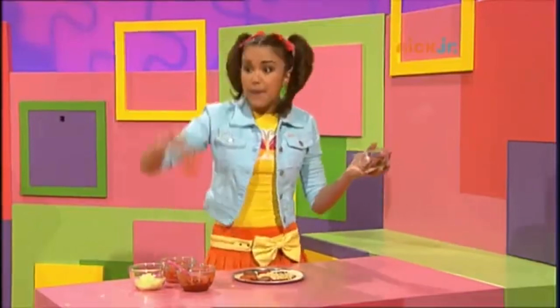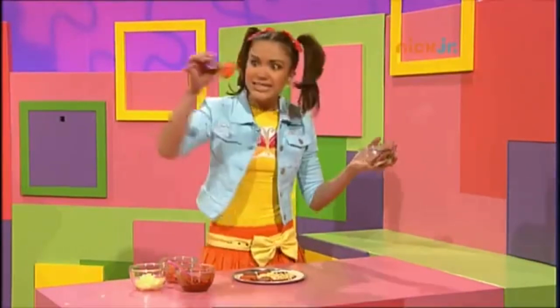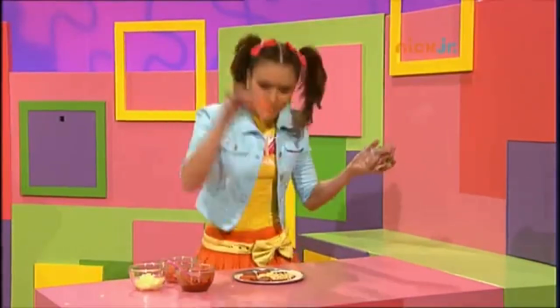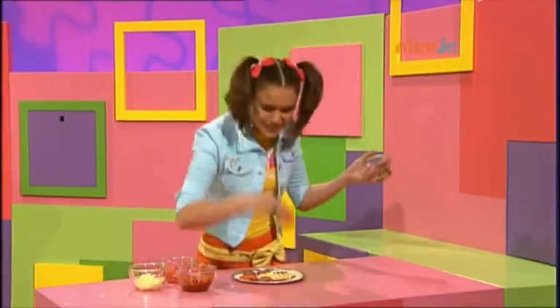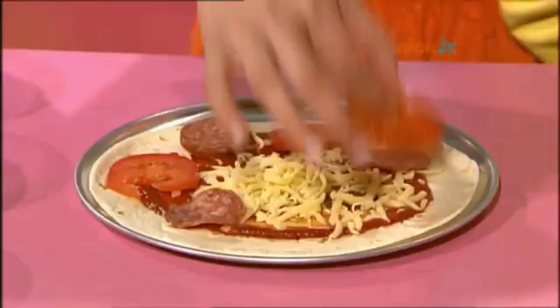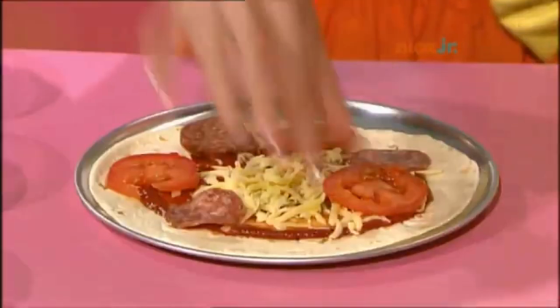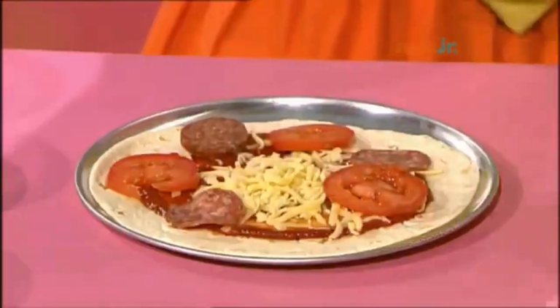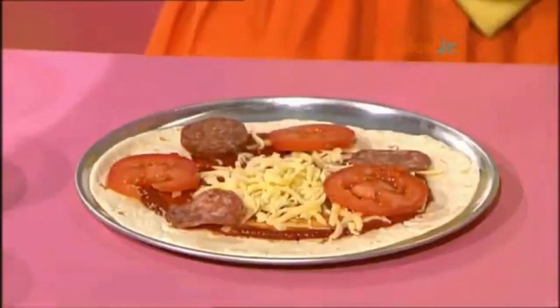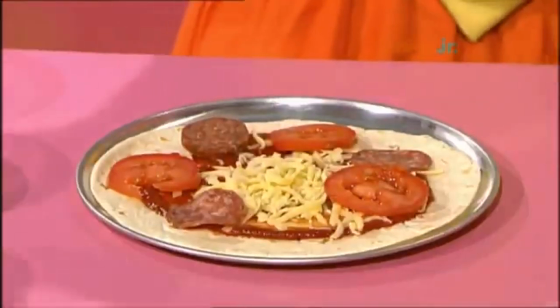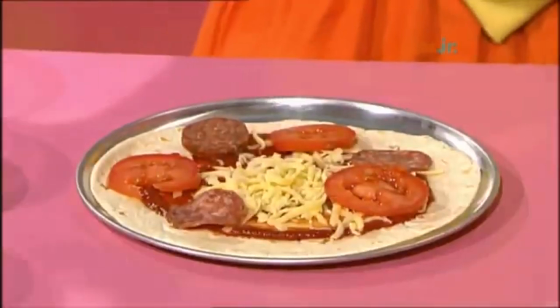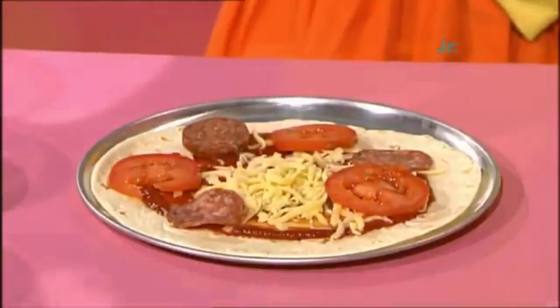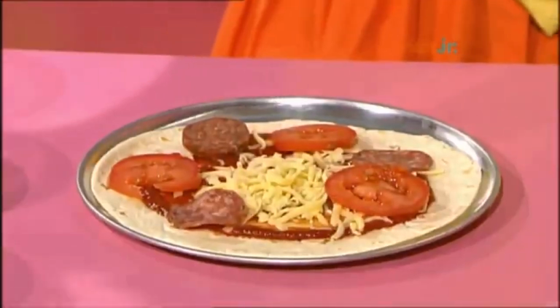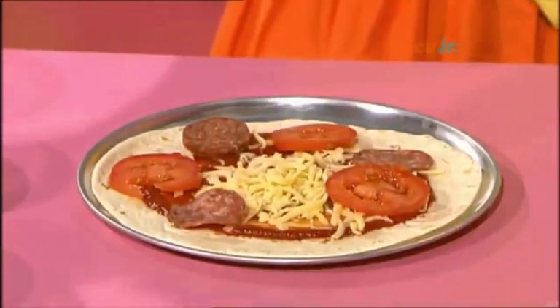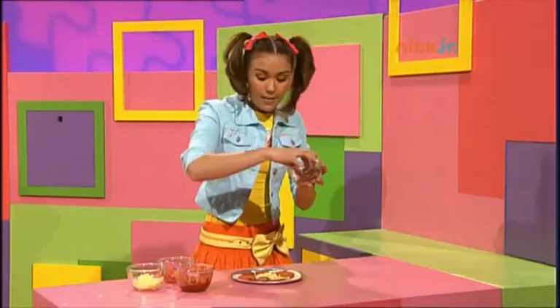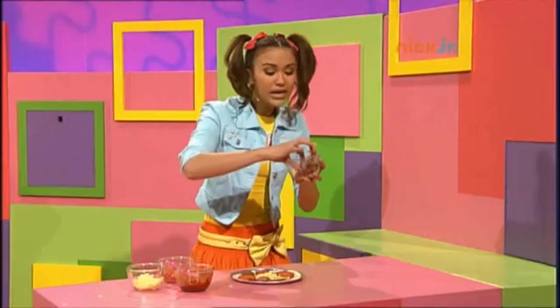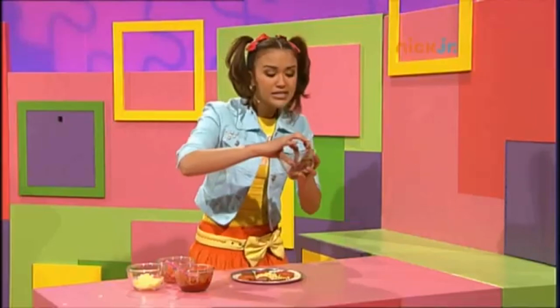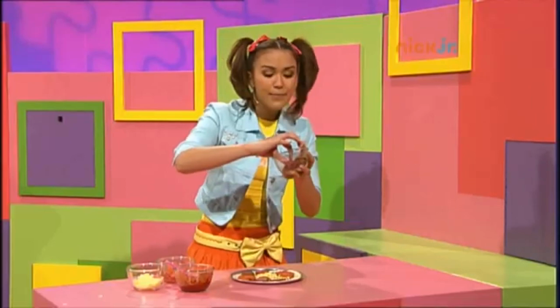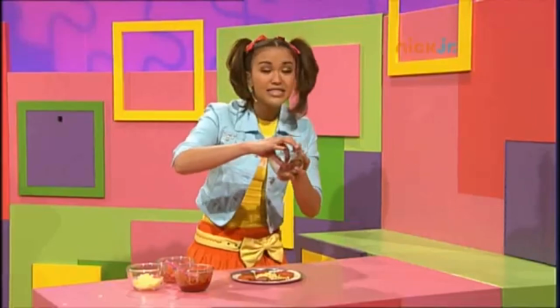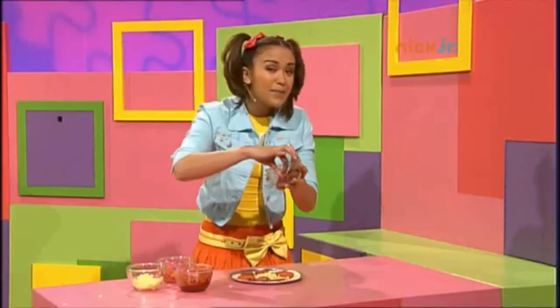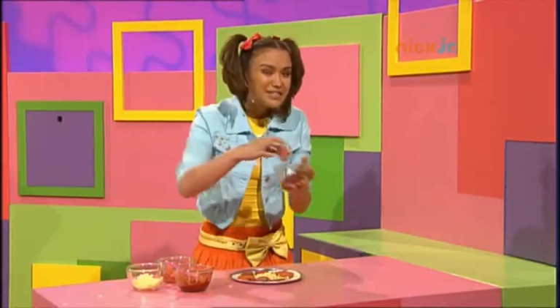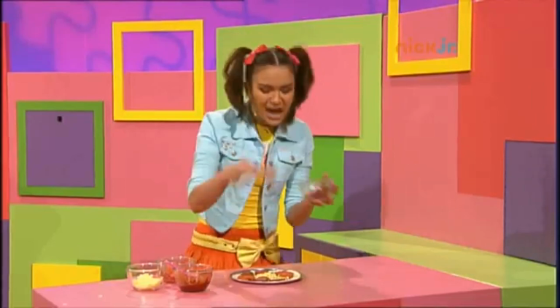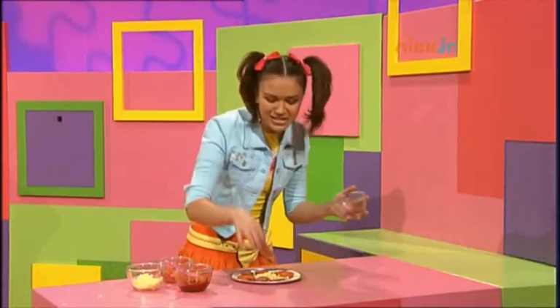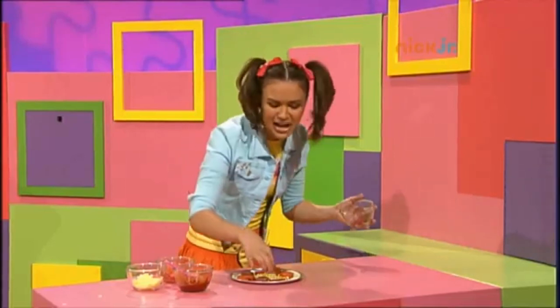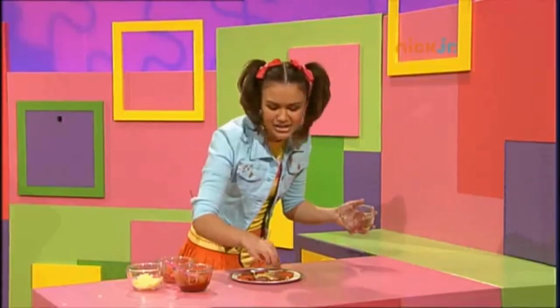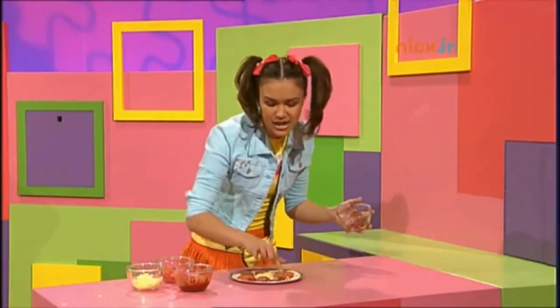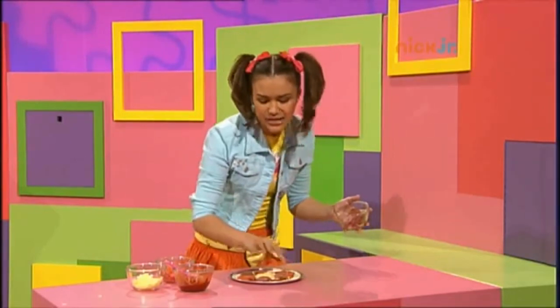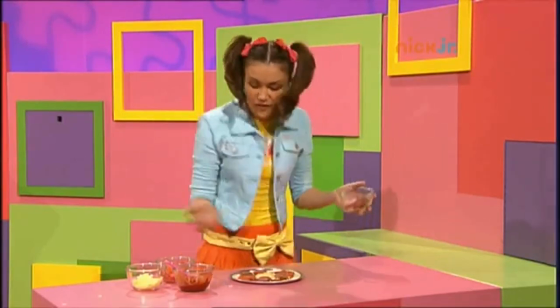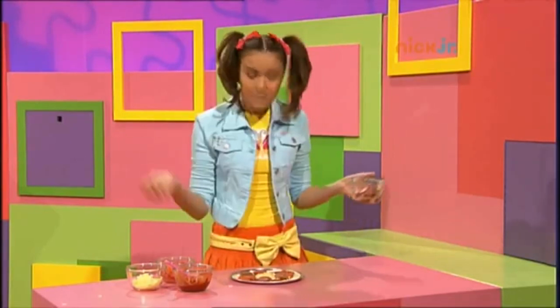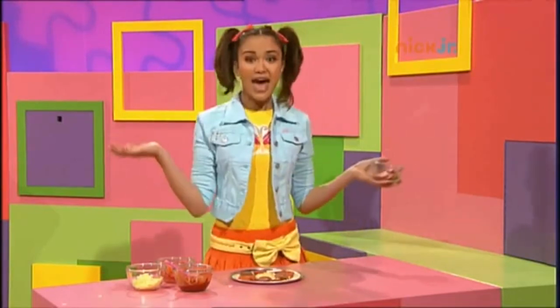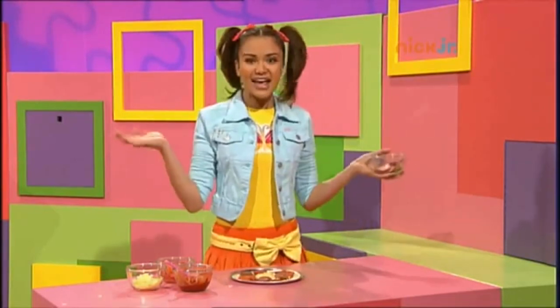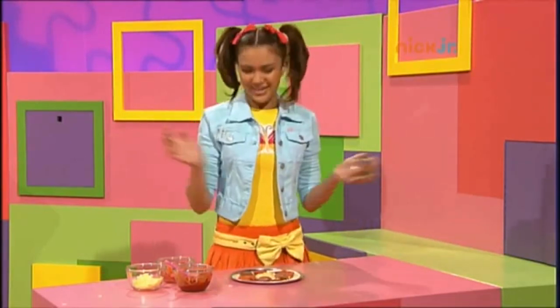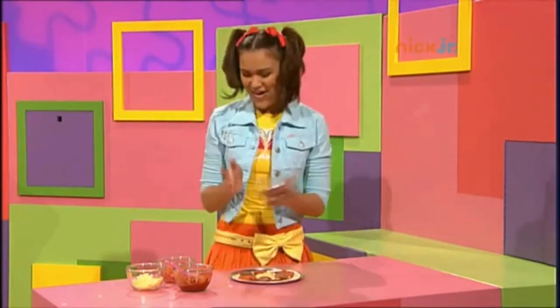Pizza, pizza, pizza, it's a lot, a lot of fun. Pizza, pizza, pizza, it's a lot, a lot of fun. Hey!